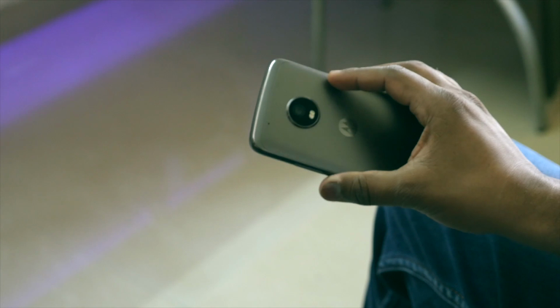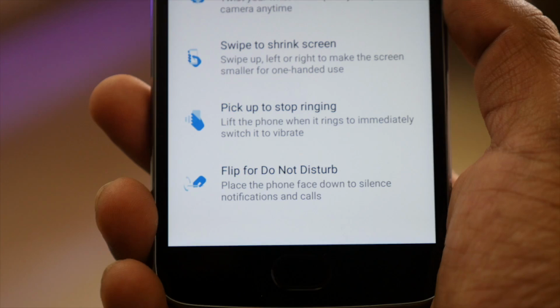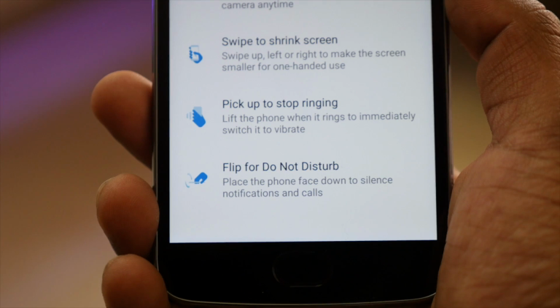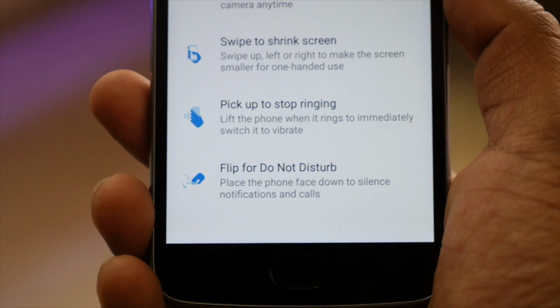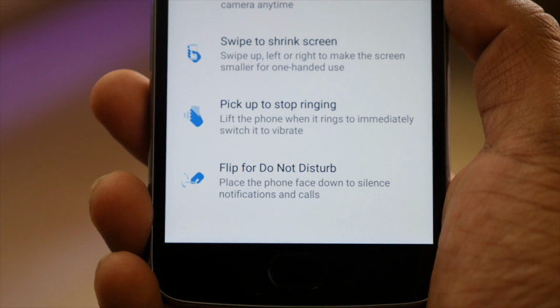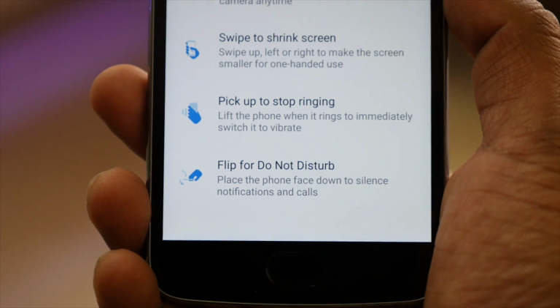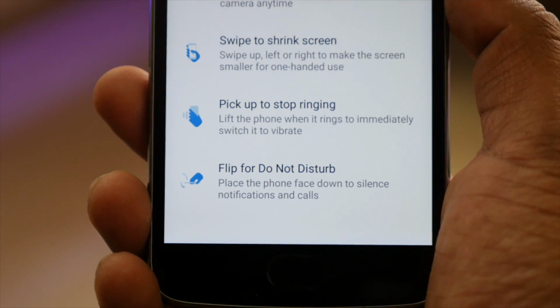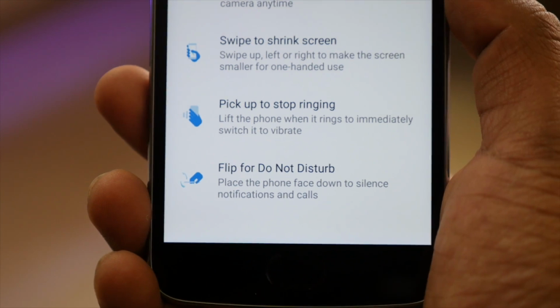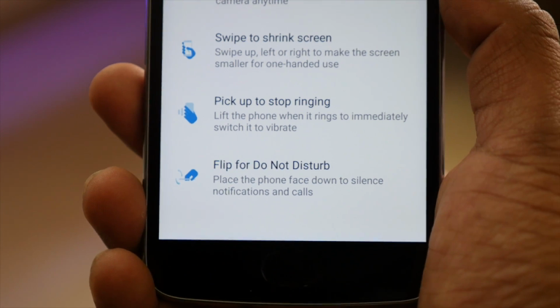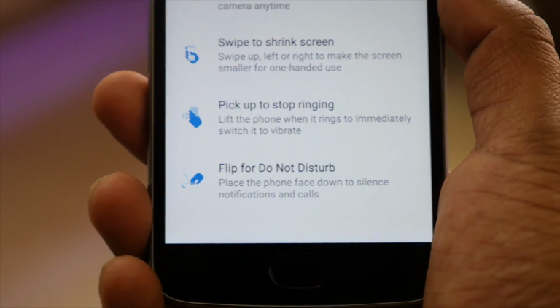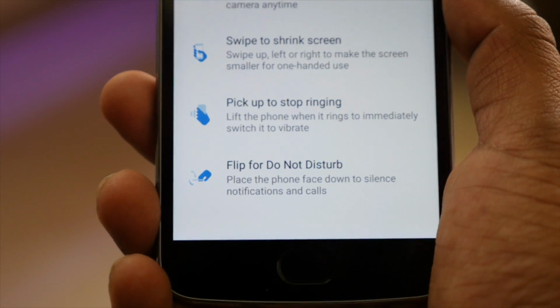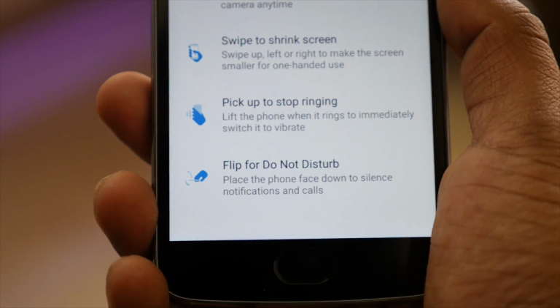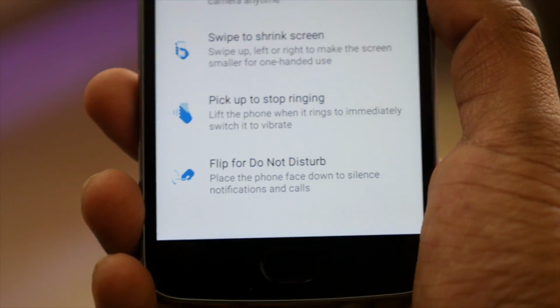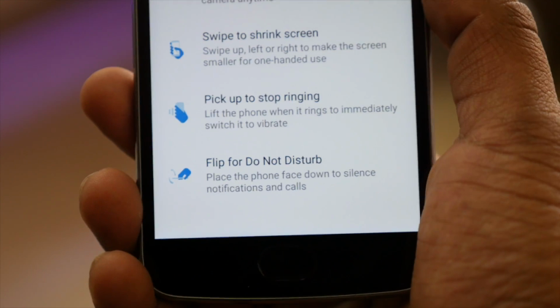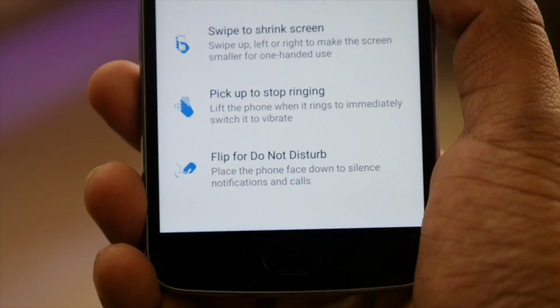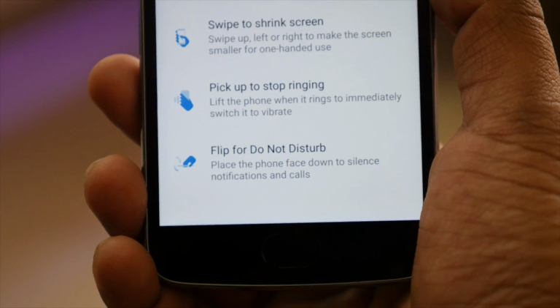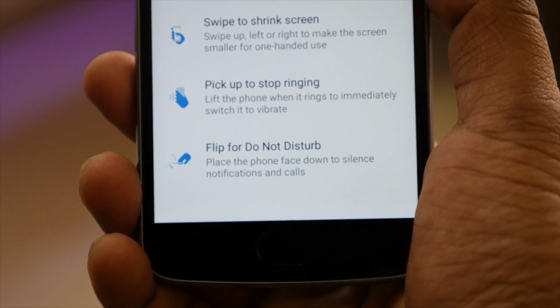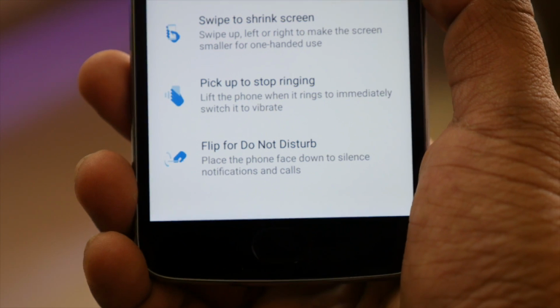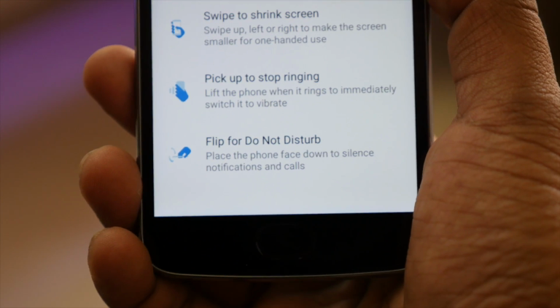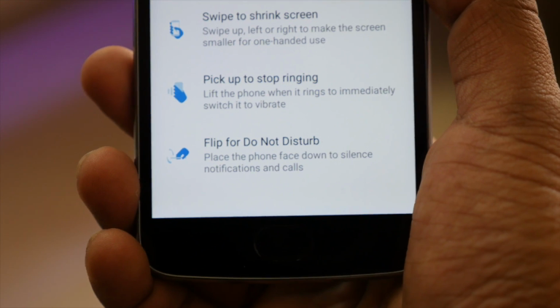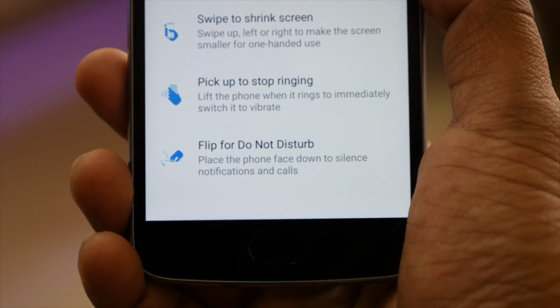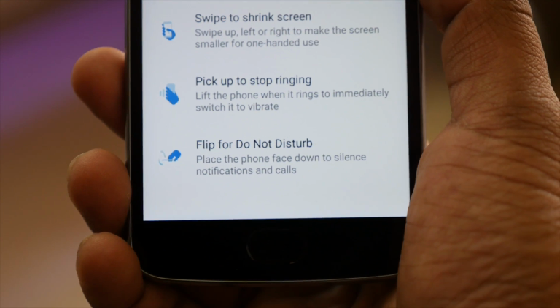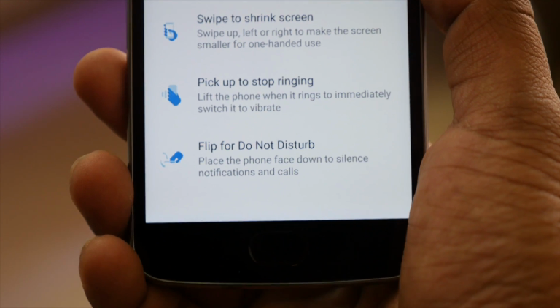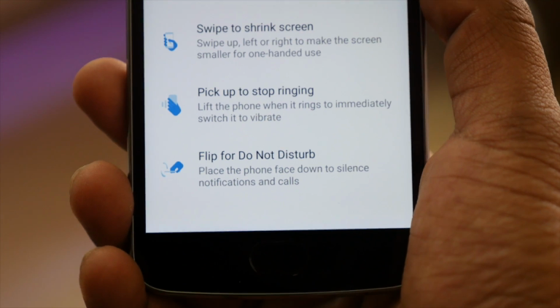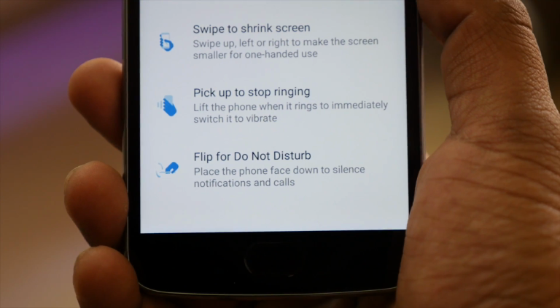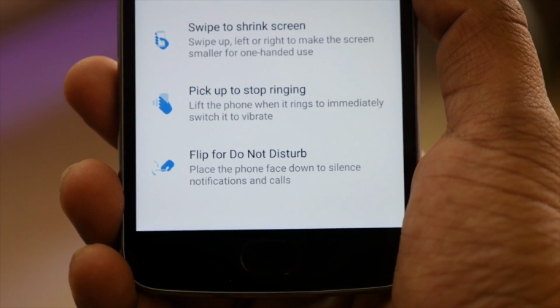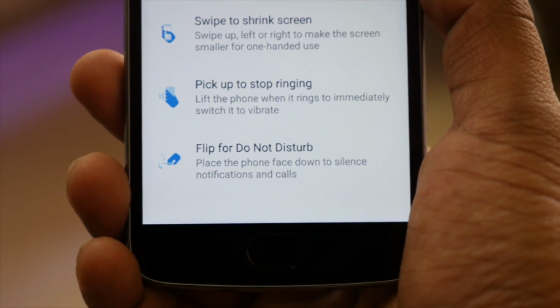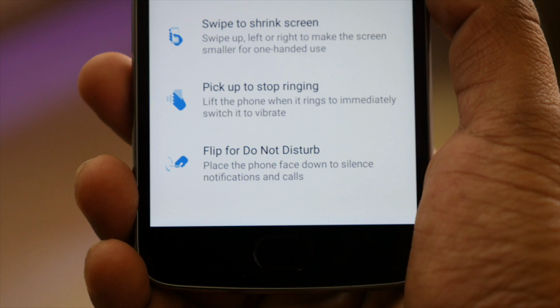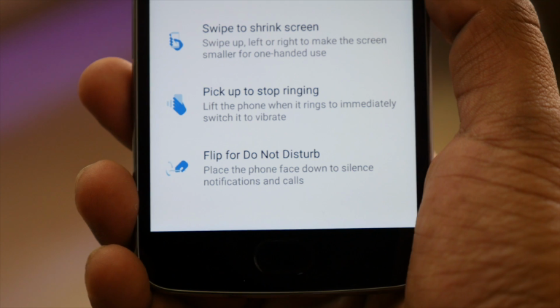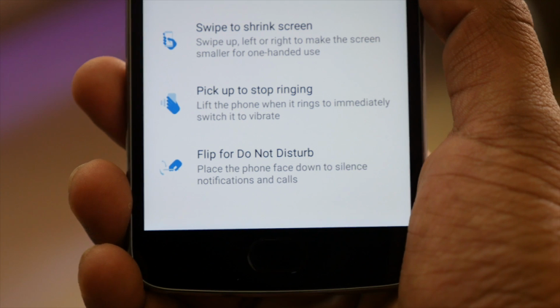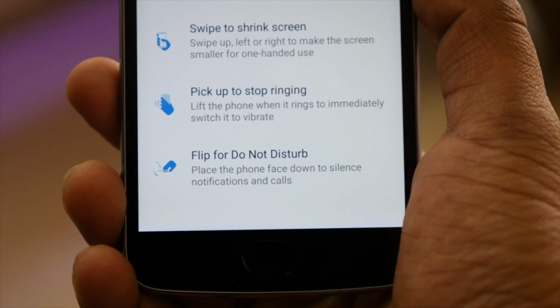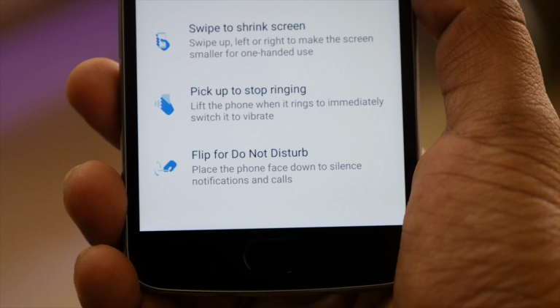Pickup to stop ringing and flip for Do Not Disturb is self-explanatory, so you can enable them from the Moto app itself.